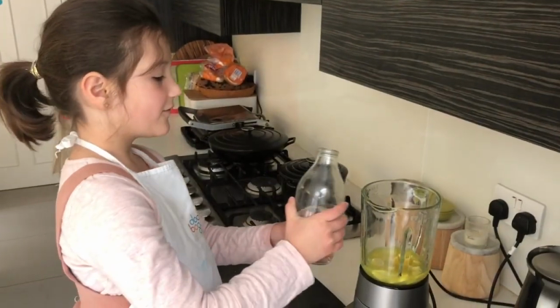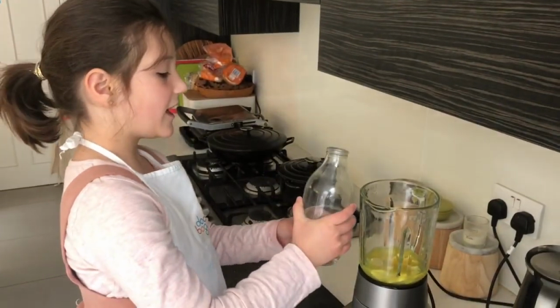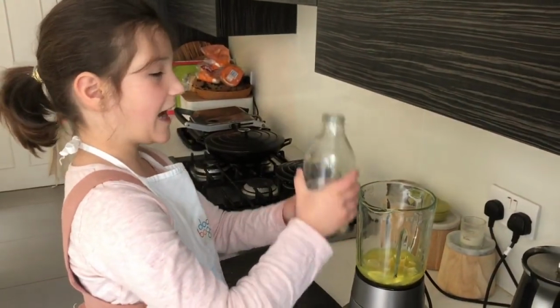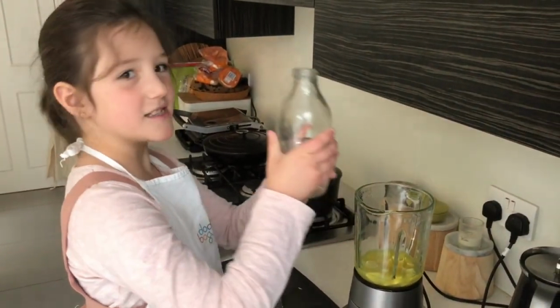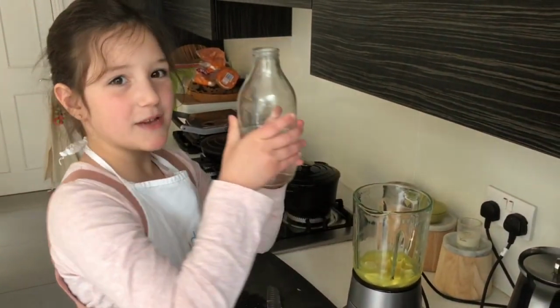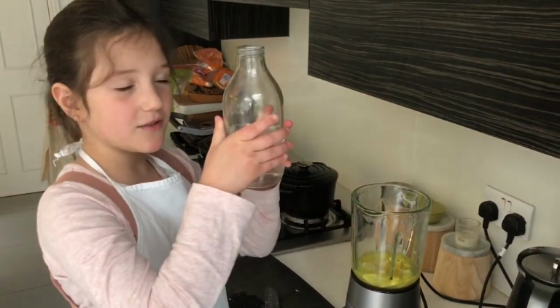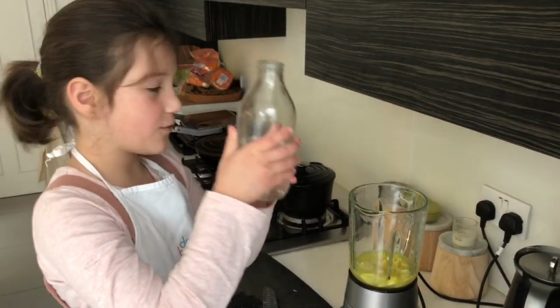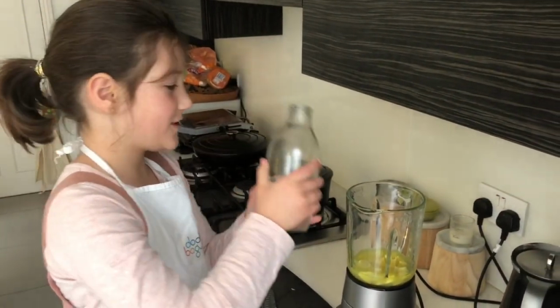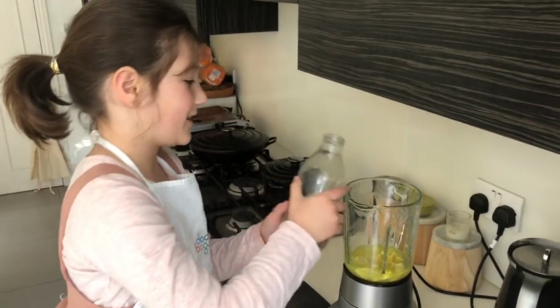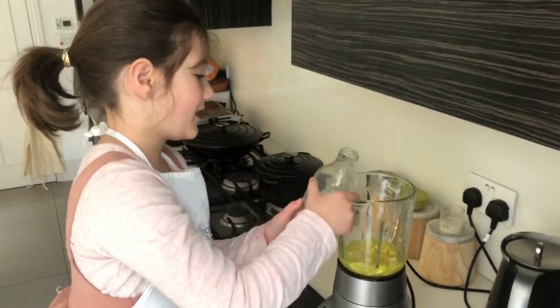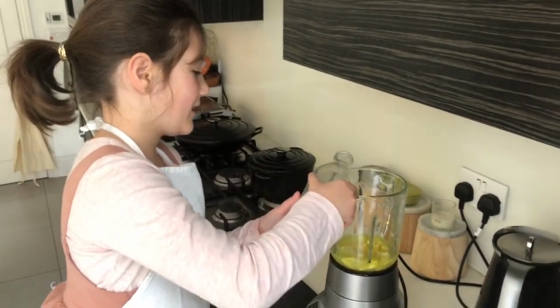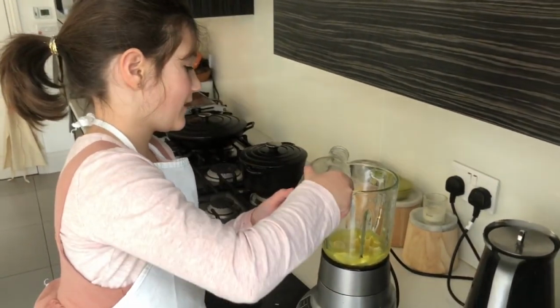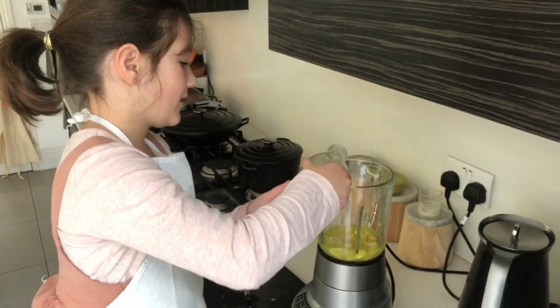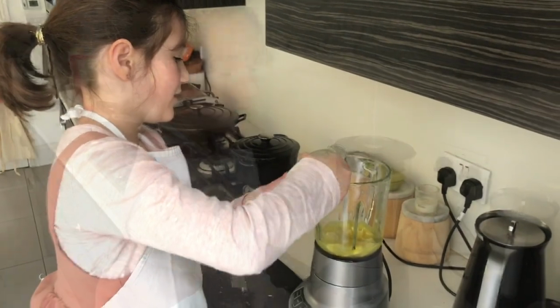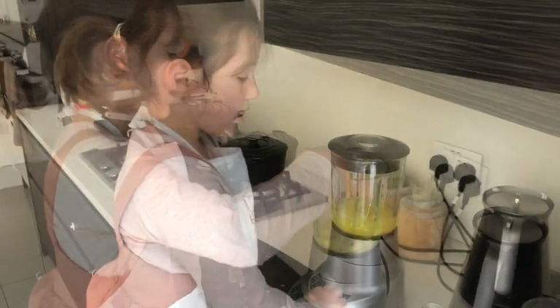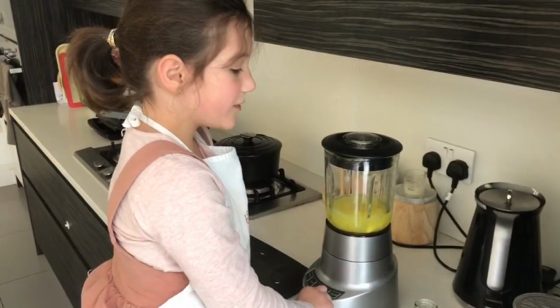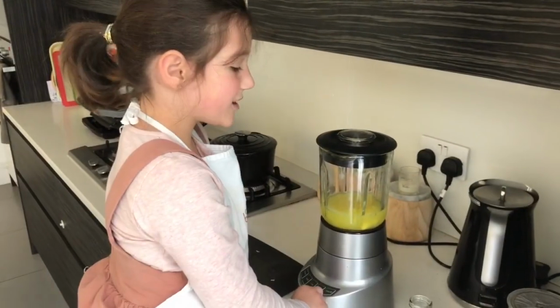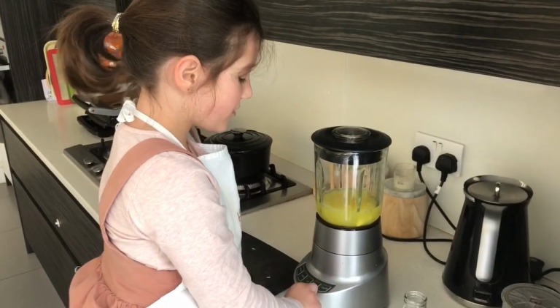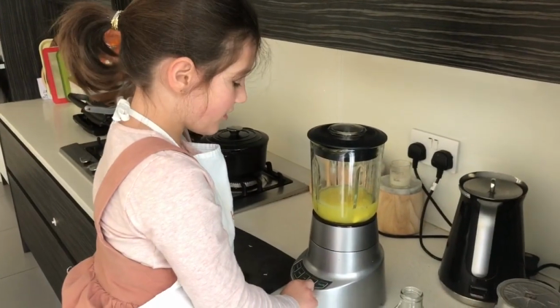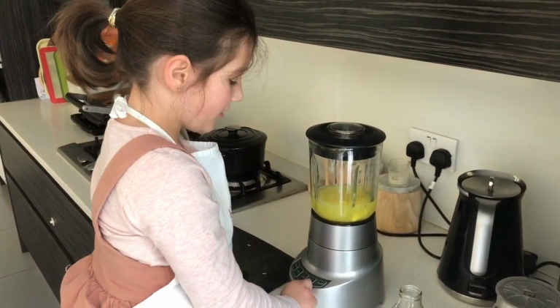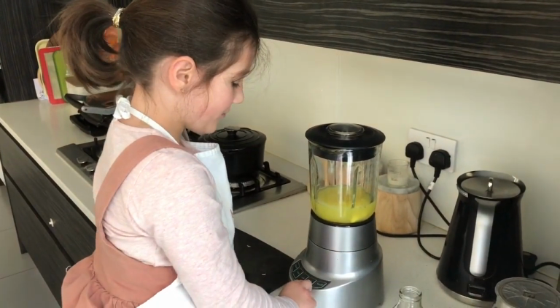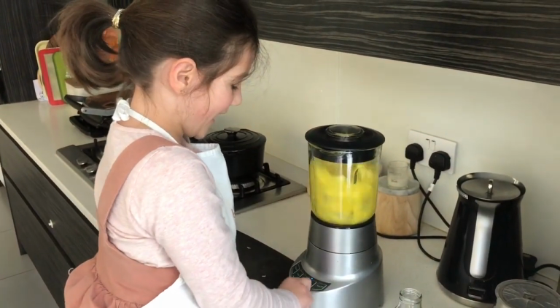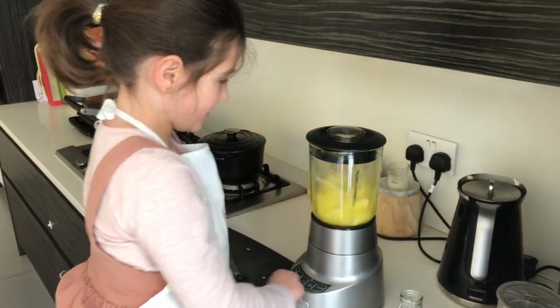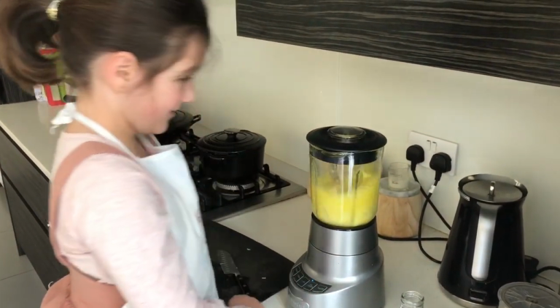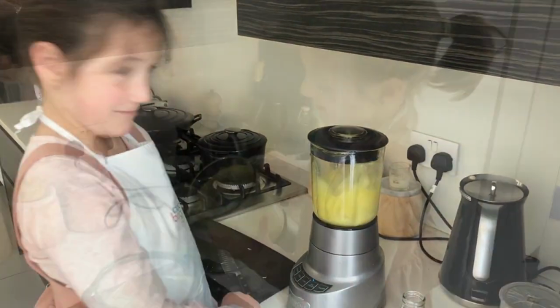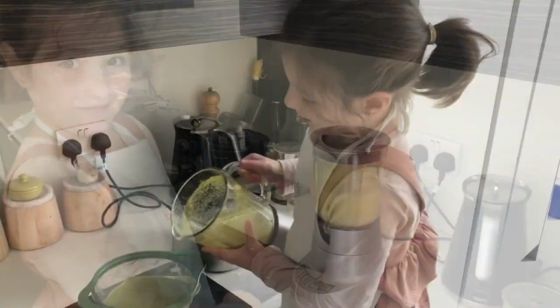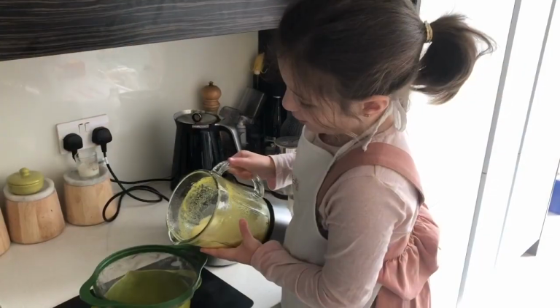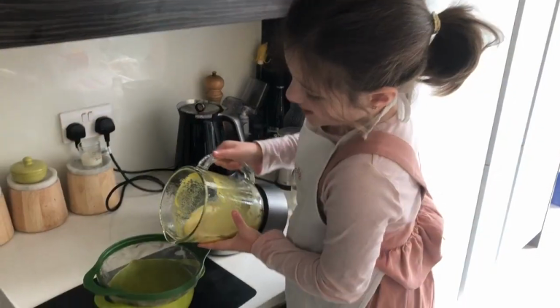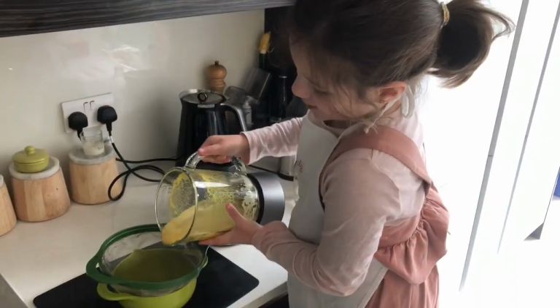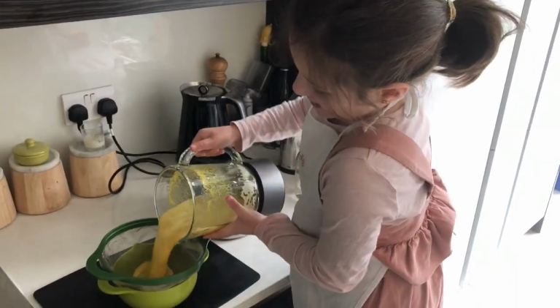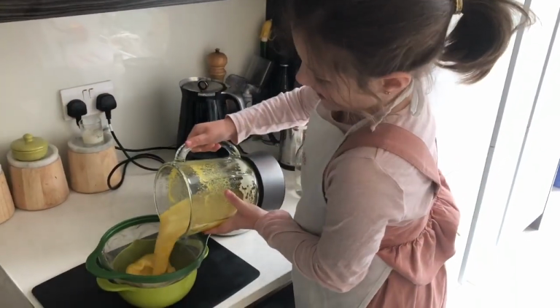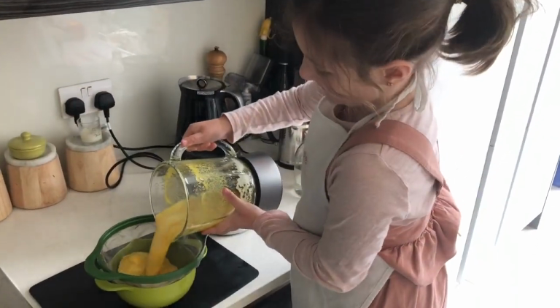Finally, add a bit of water. With a tub on the blender.